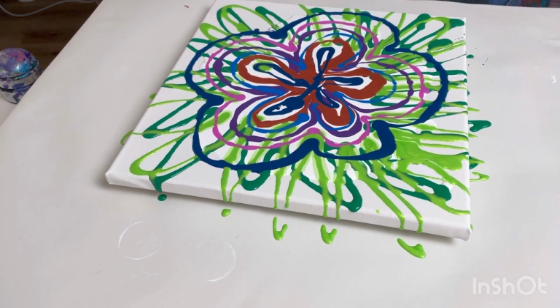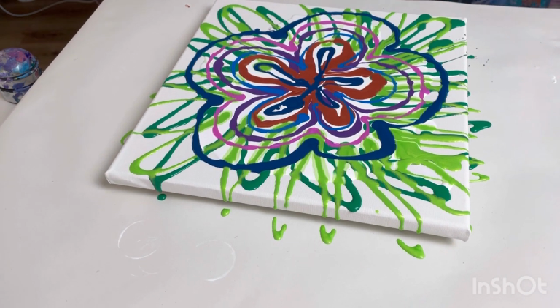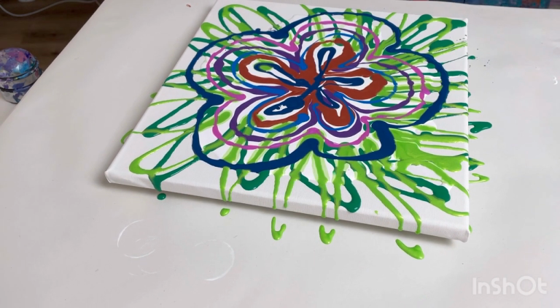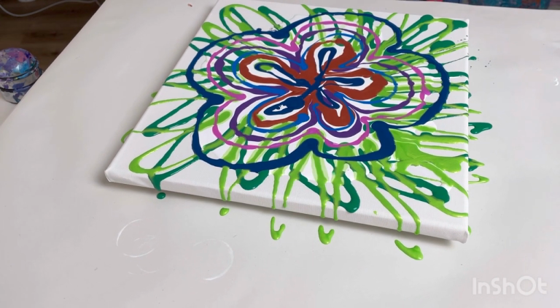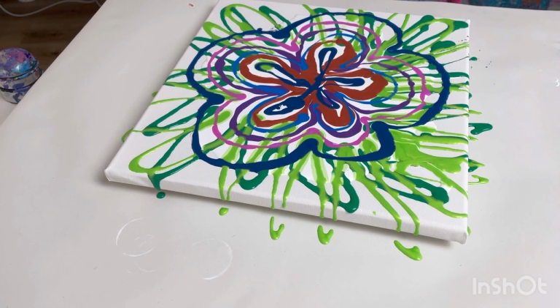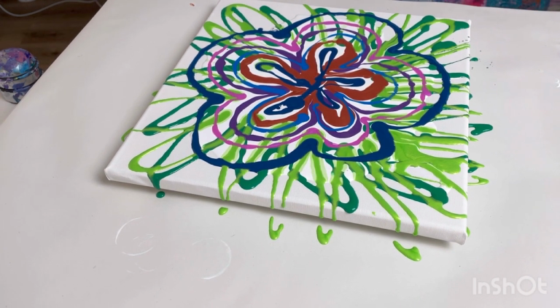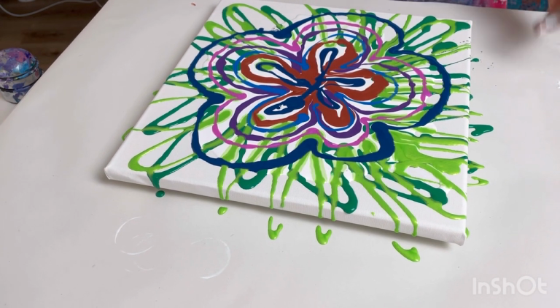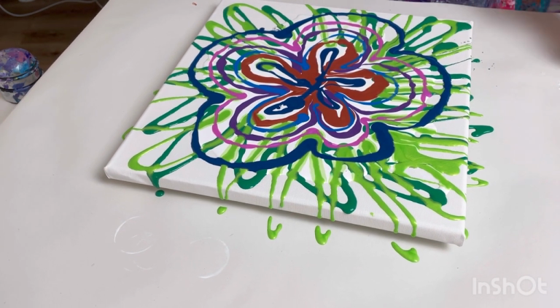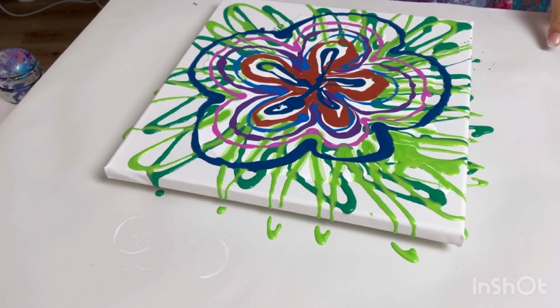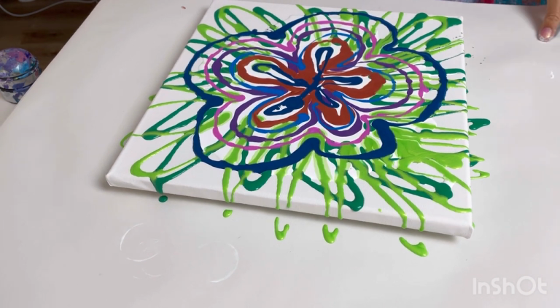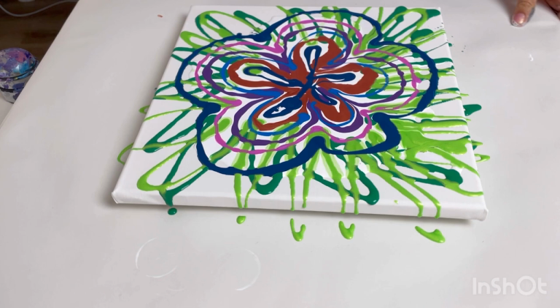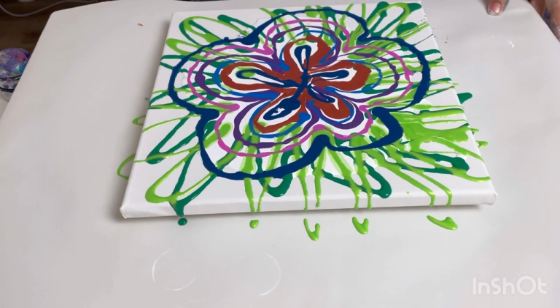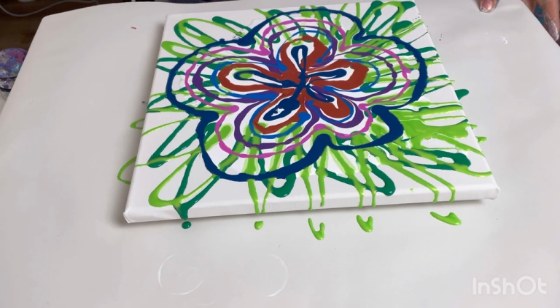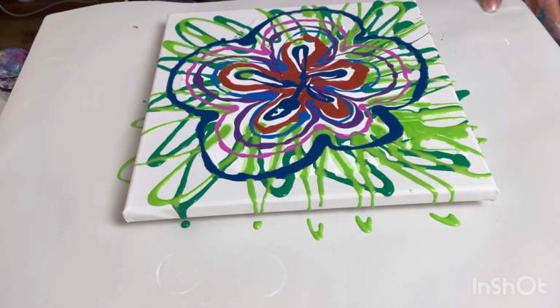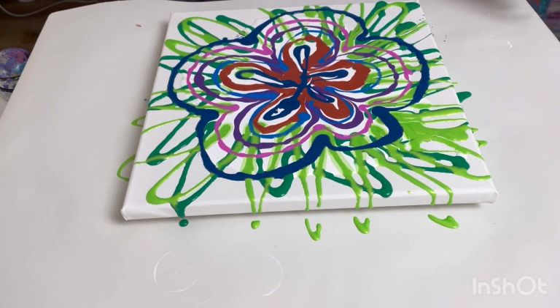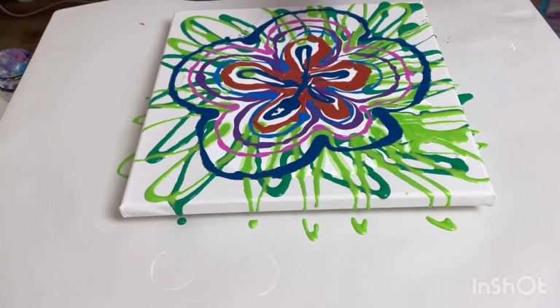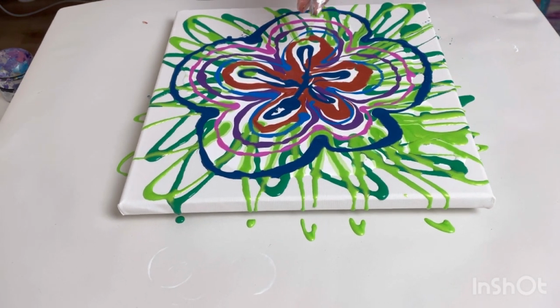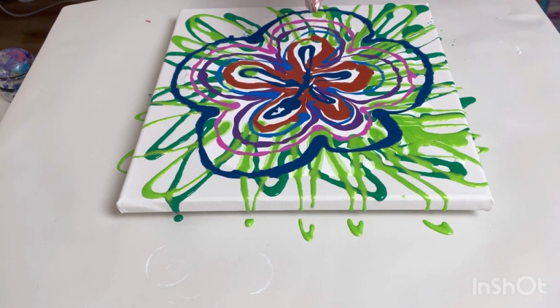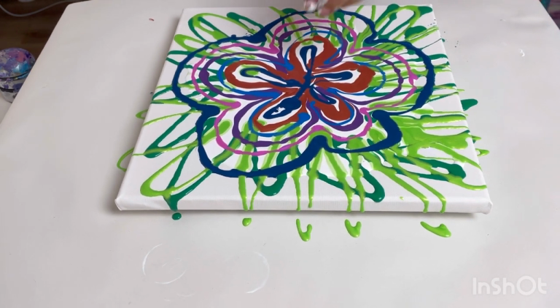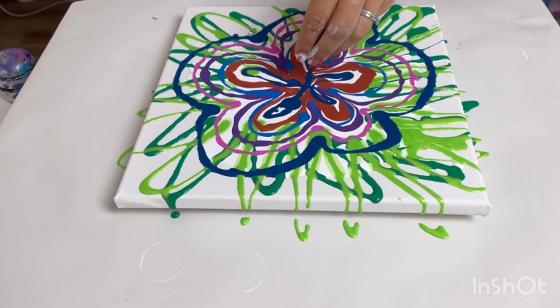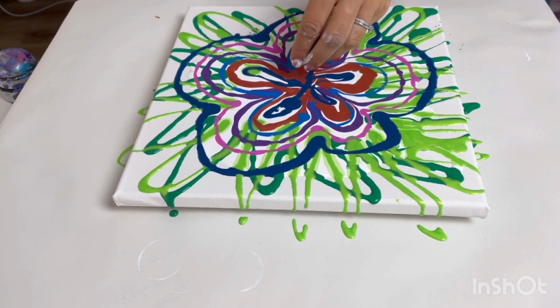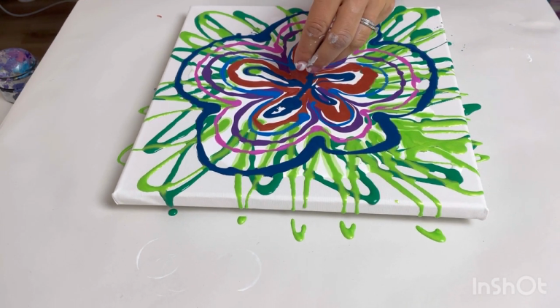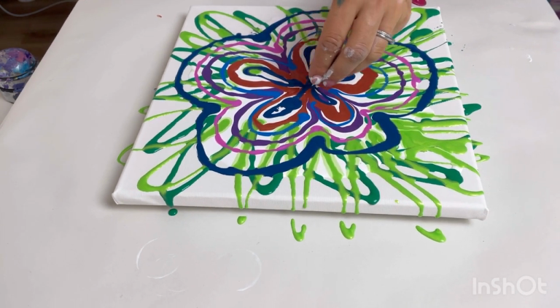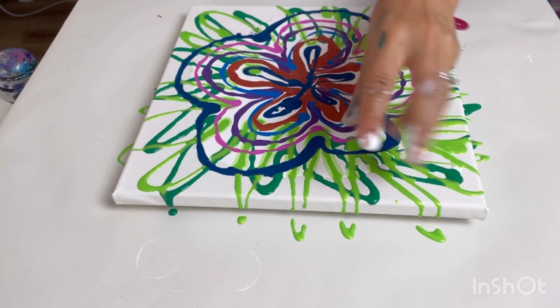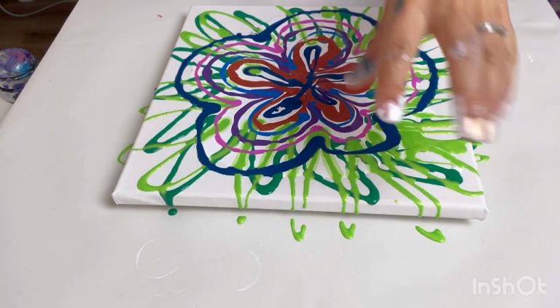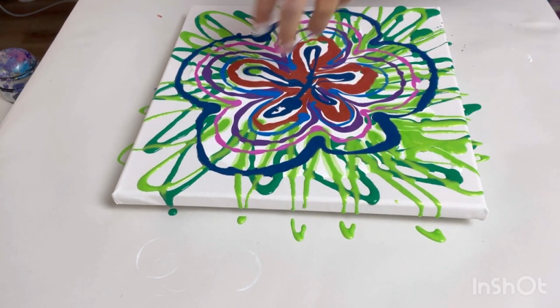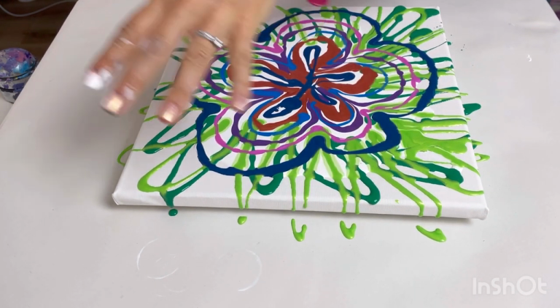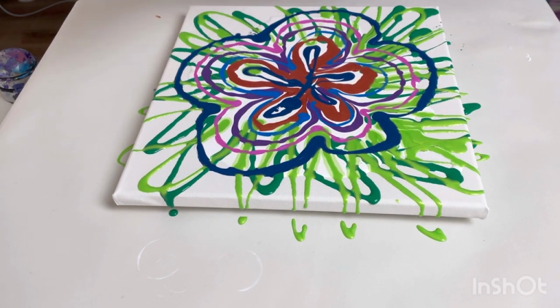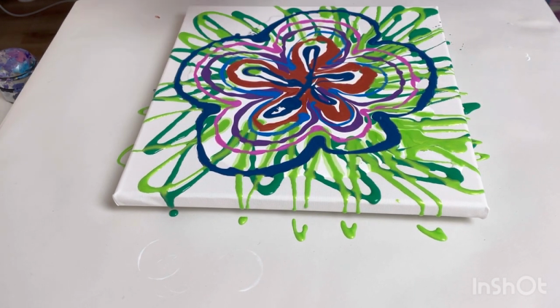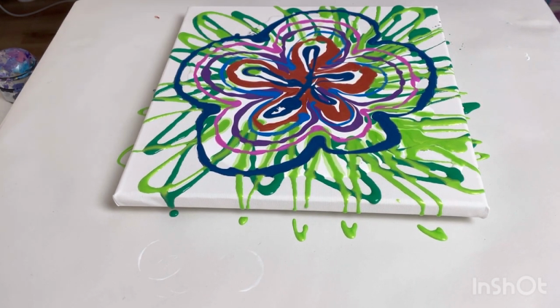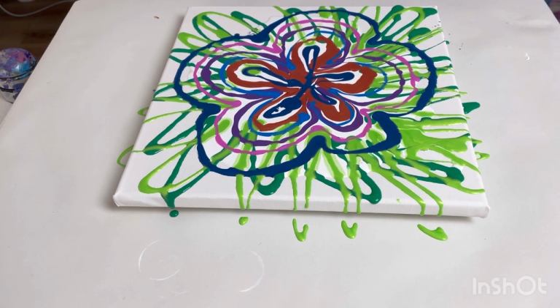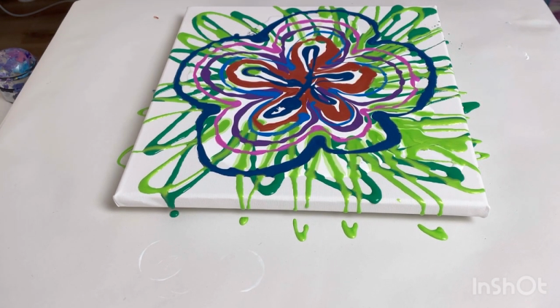So all I'm going to do is blow with the hair dryer from the centre outwards in all directions.